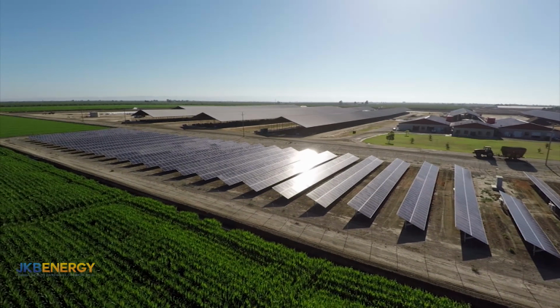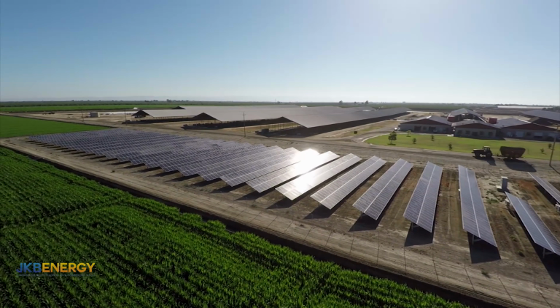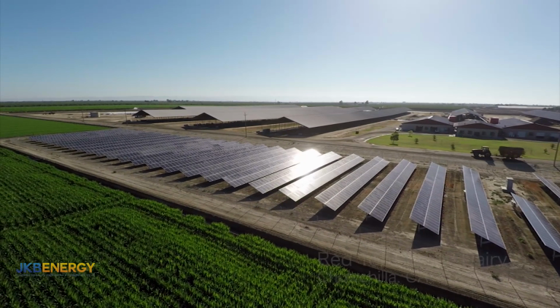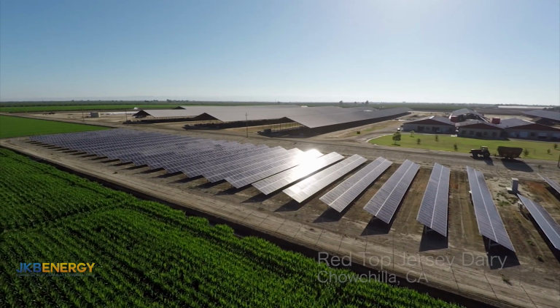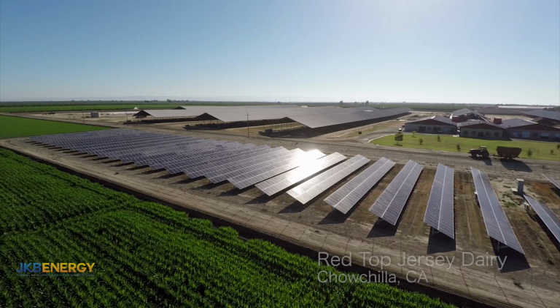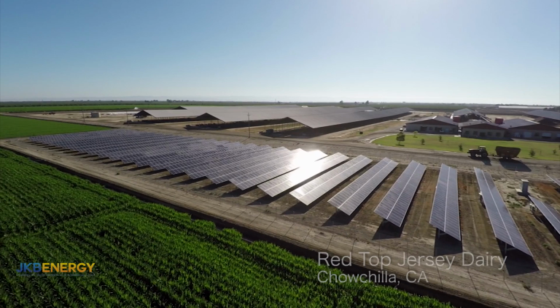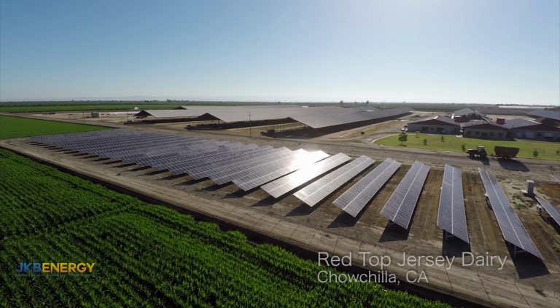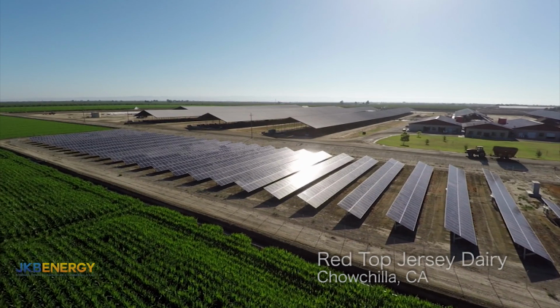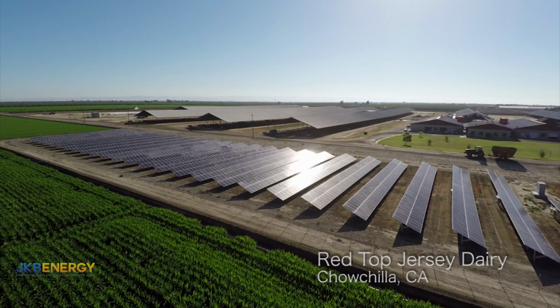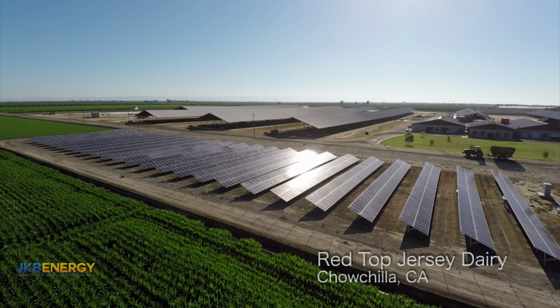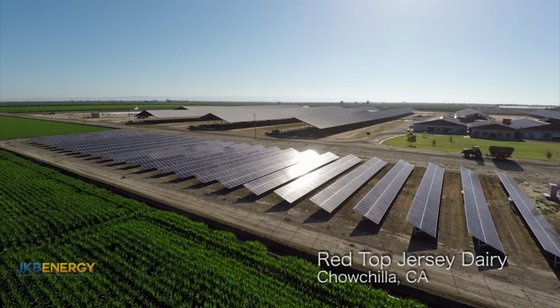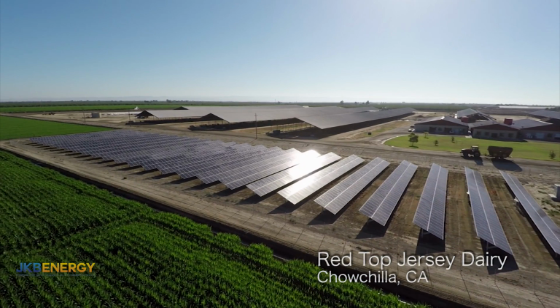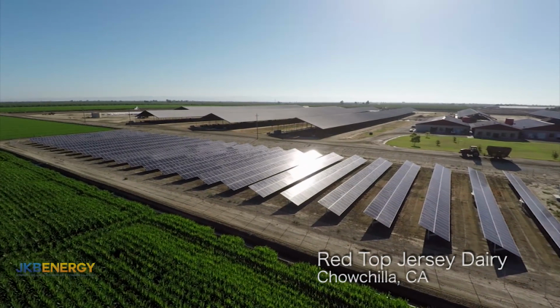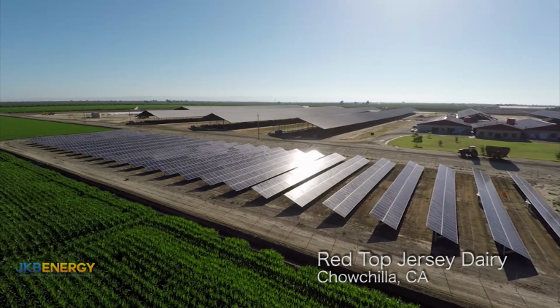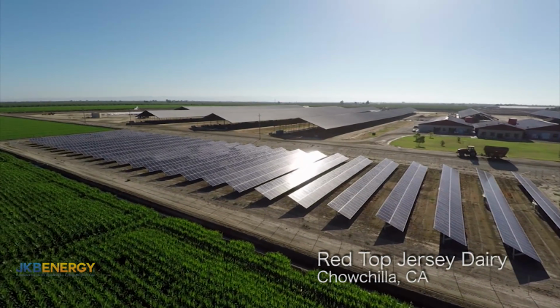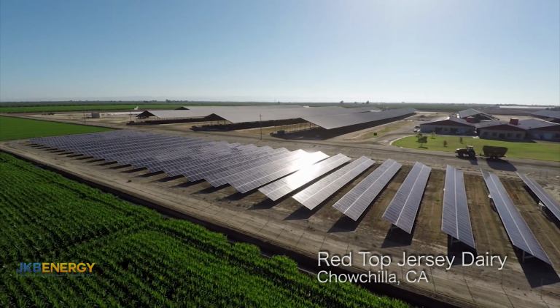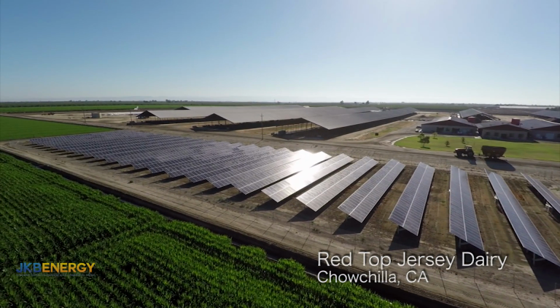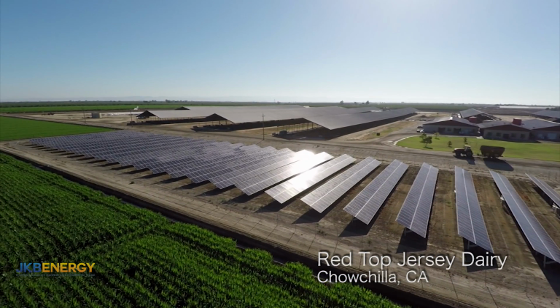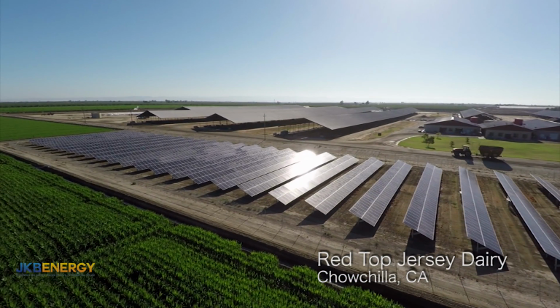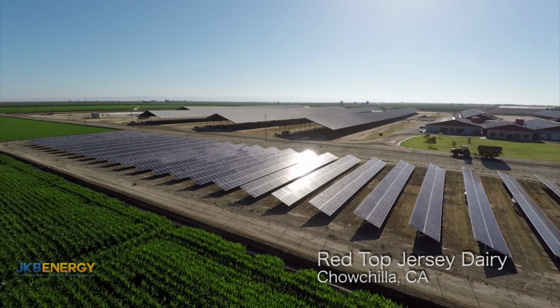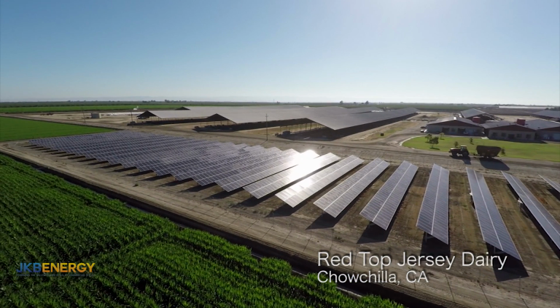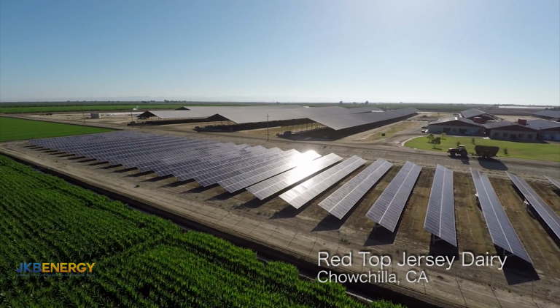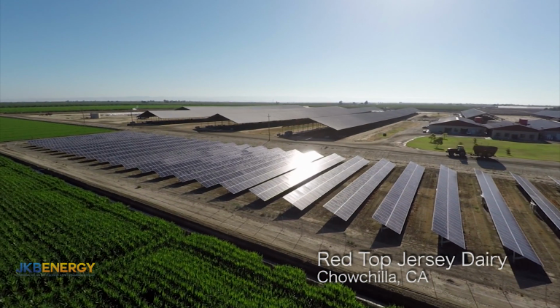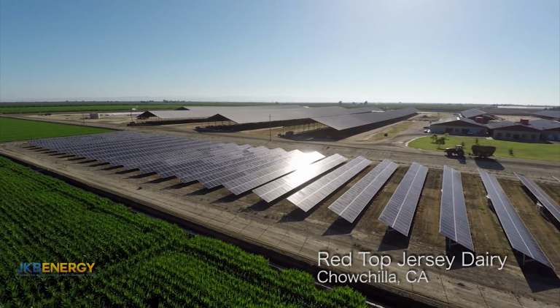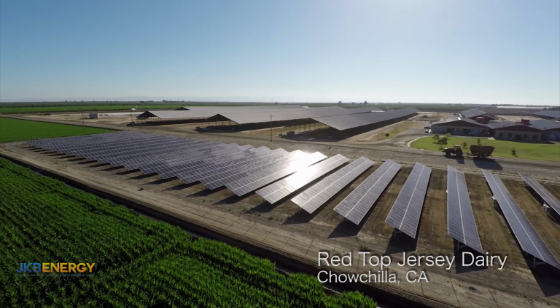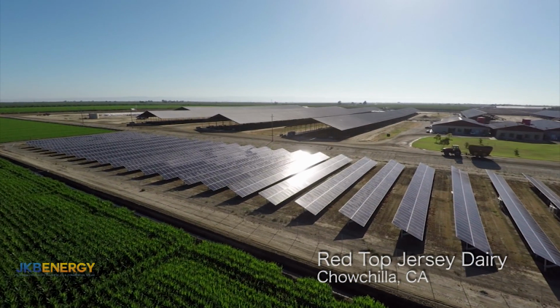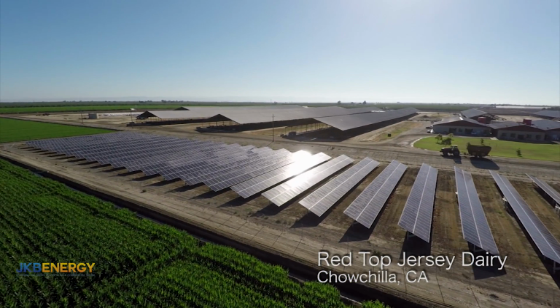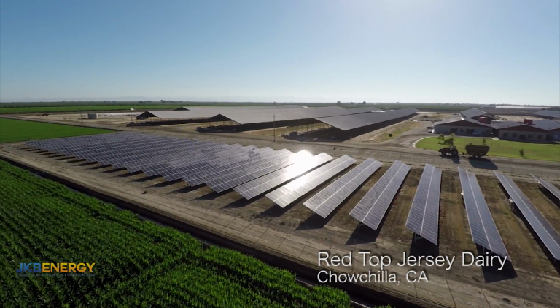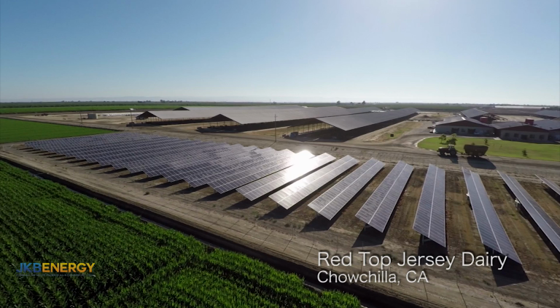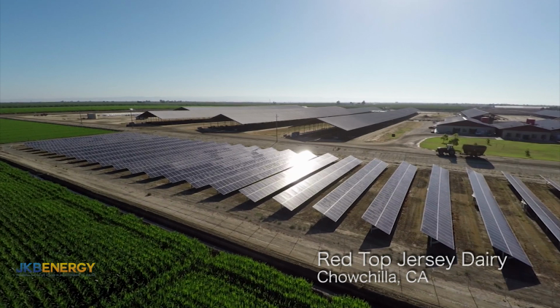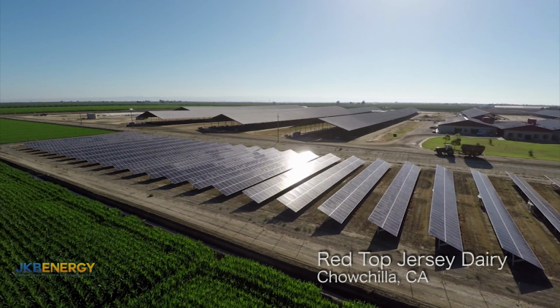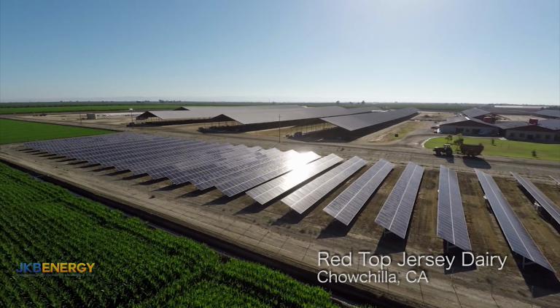Uncertain milk prices? Feed? Water? Labor? These are scary times for the dairy industry. Solar can help.